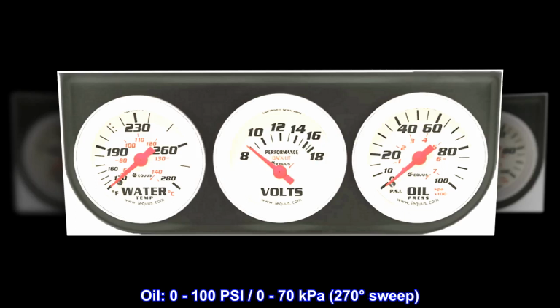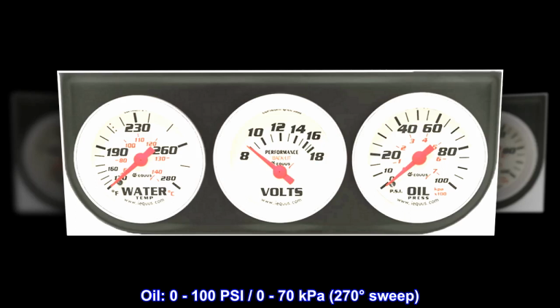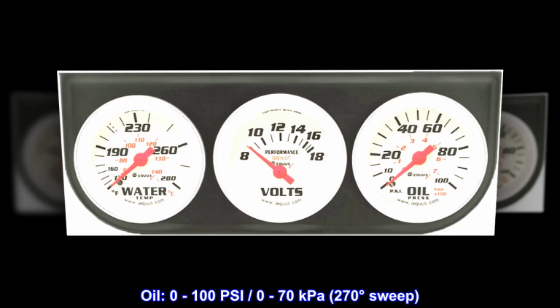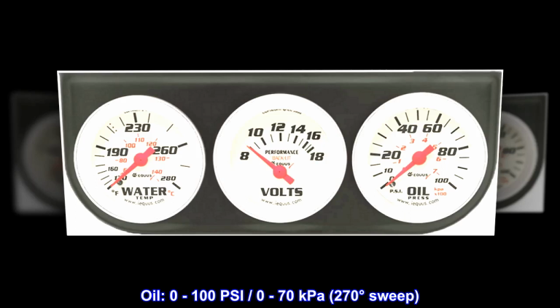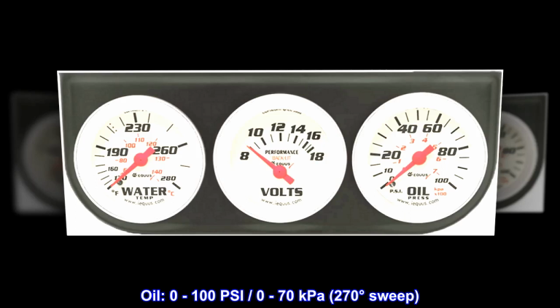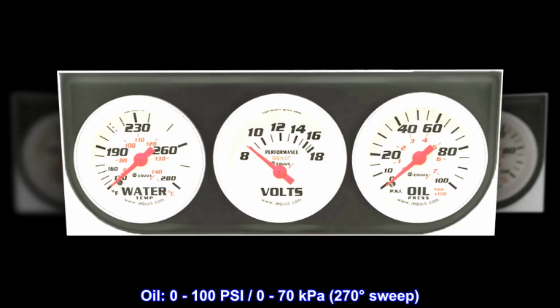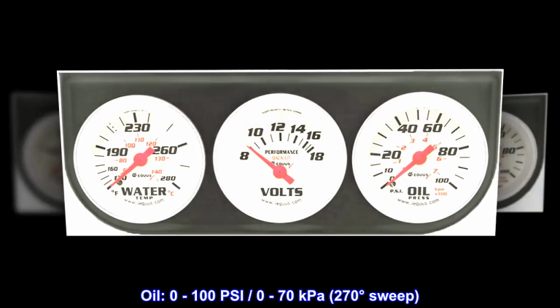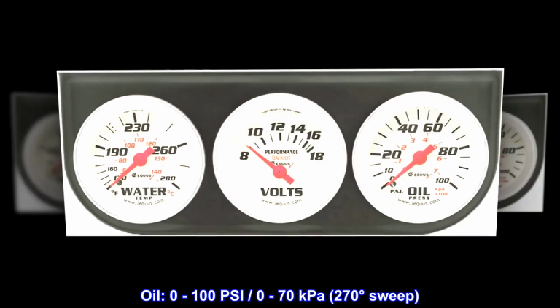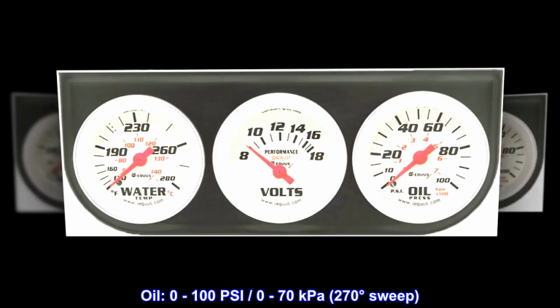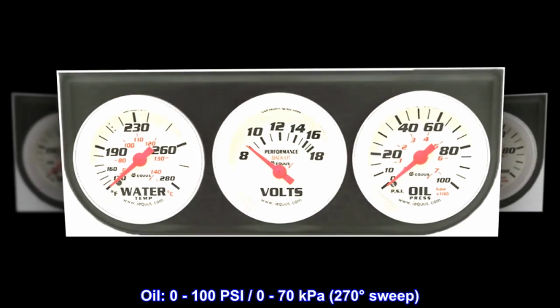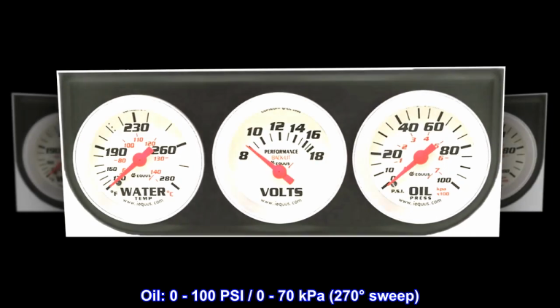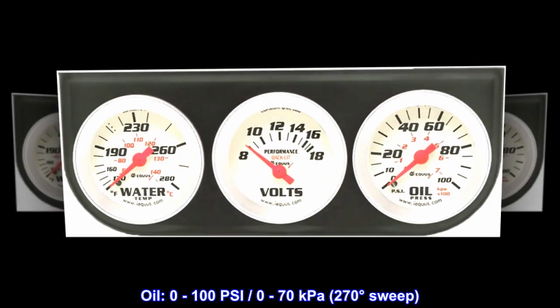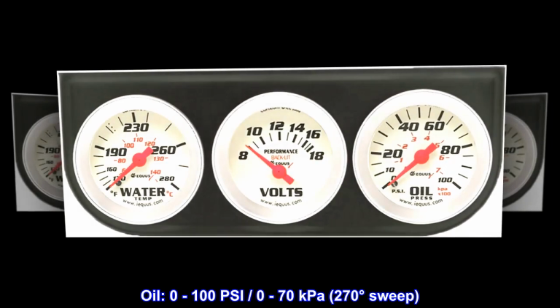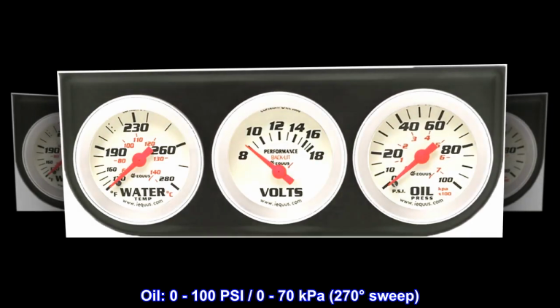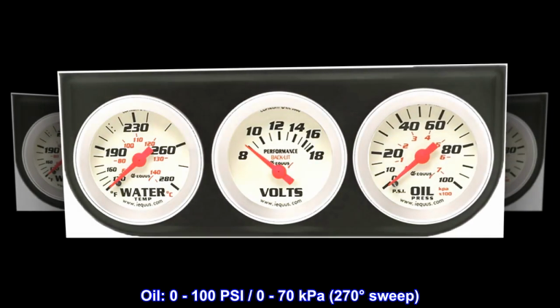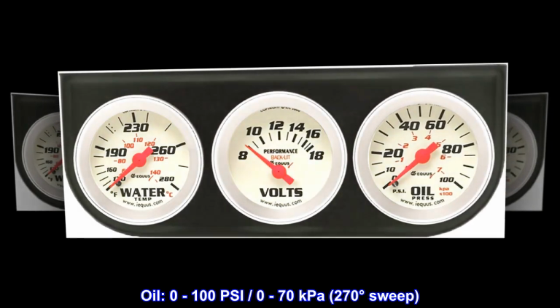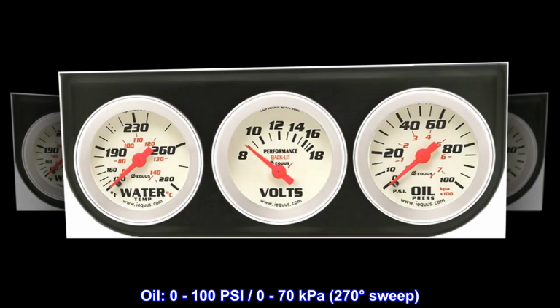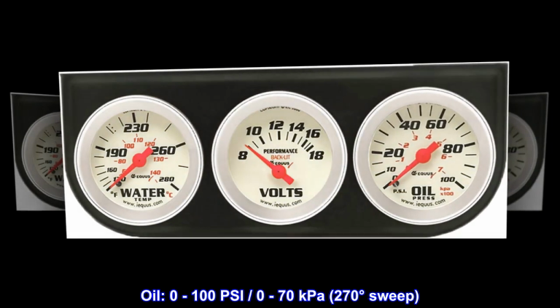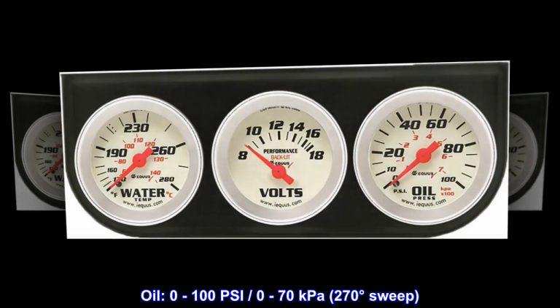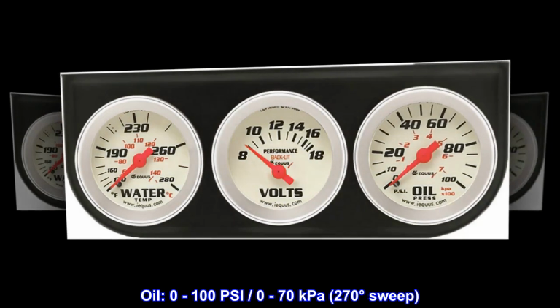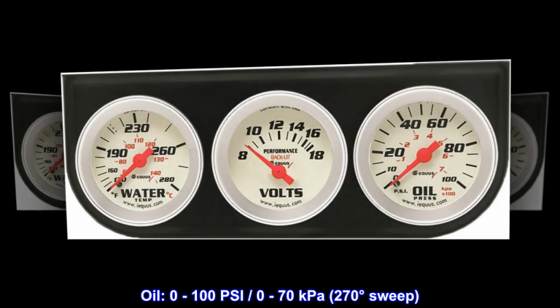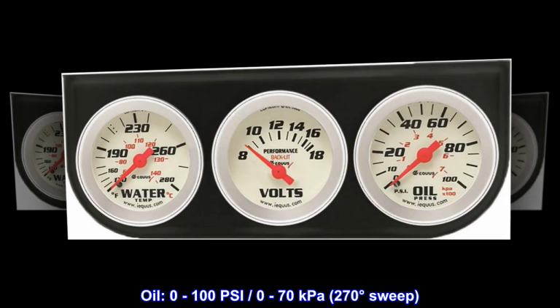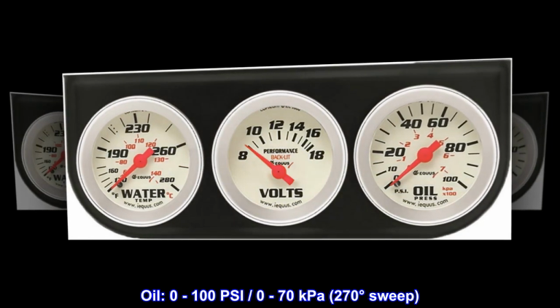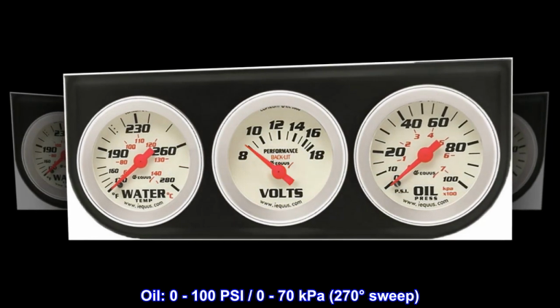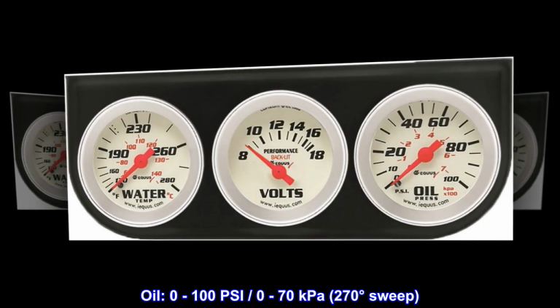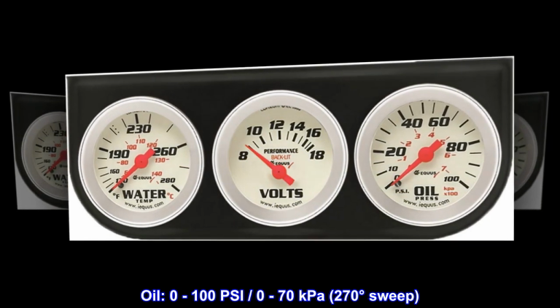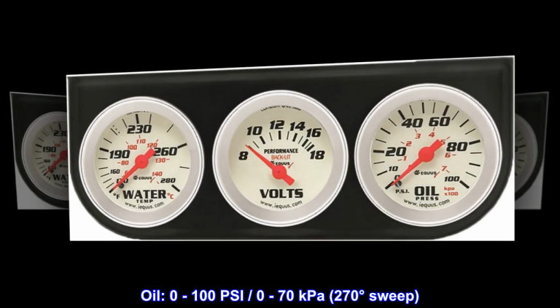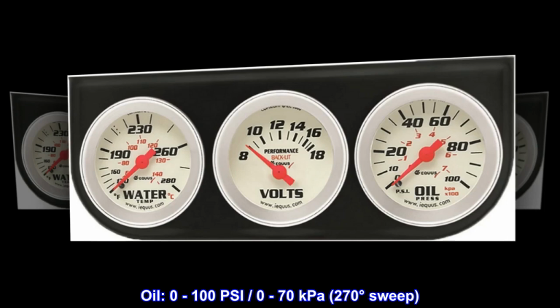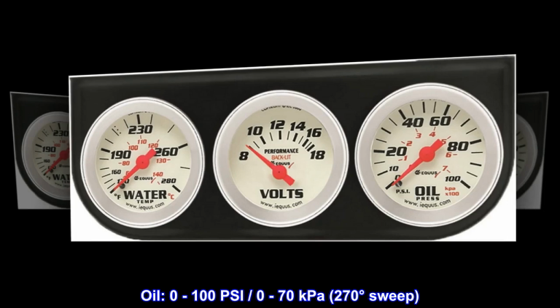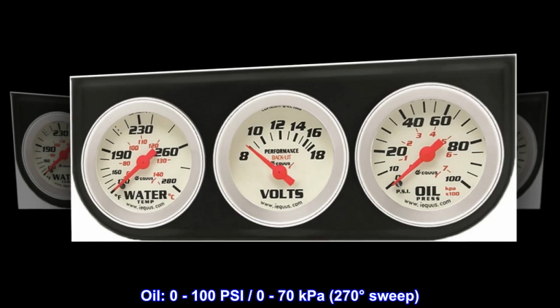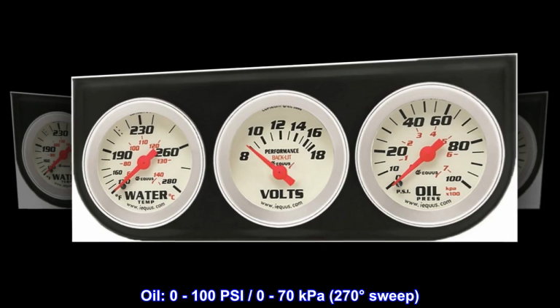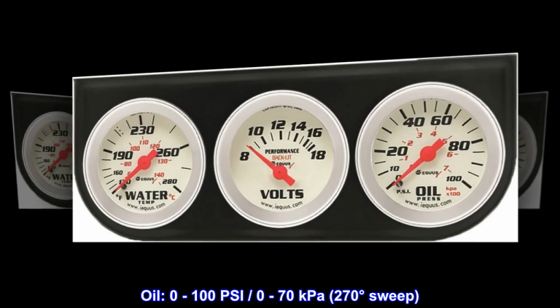Oil: 0 to 100 psi, 0 to 70 kilopascals, 270 degrees sweep.